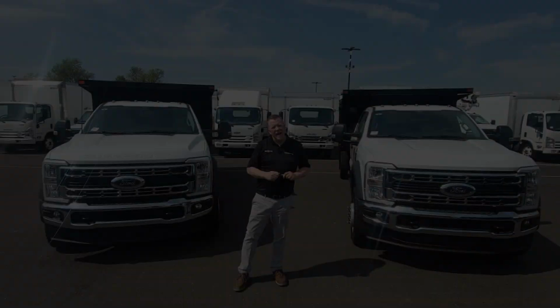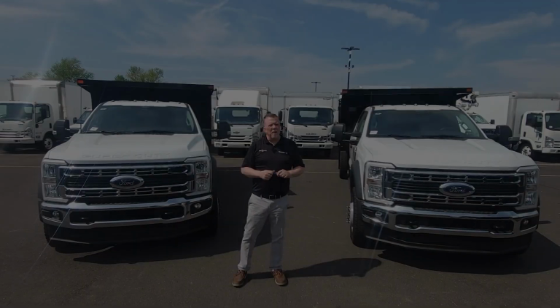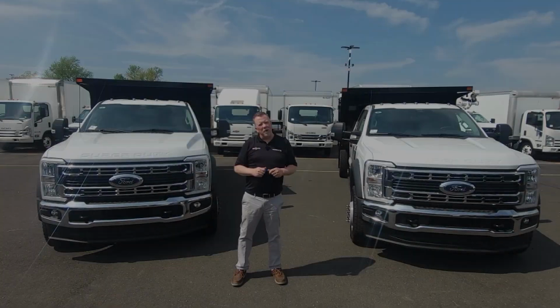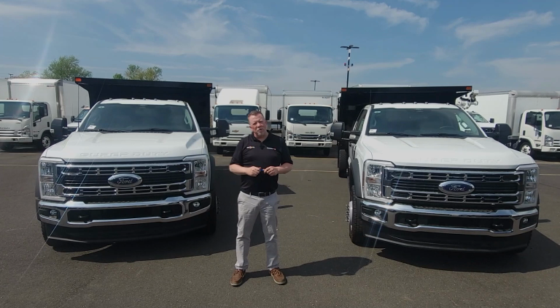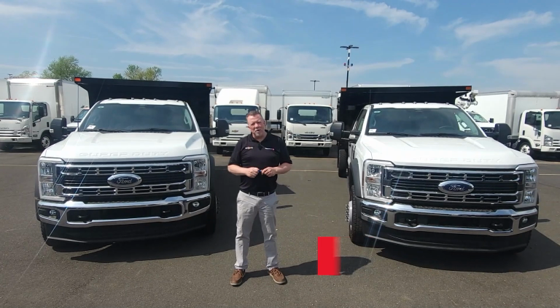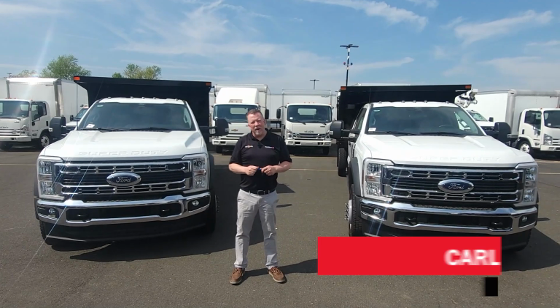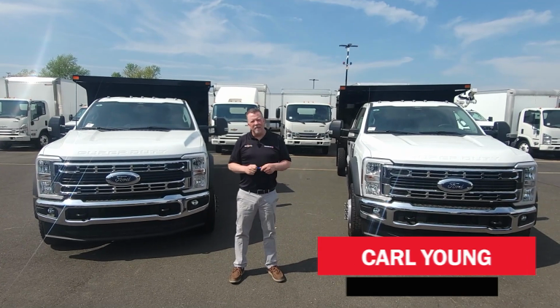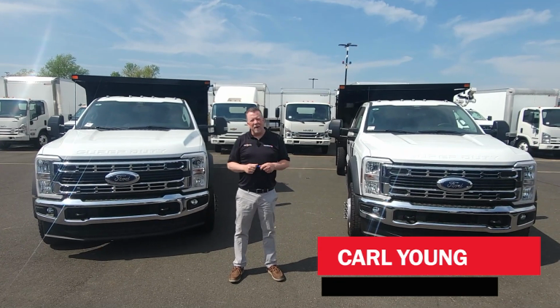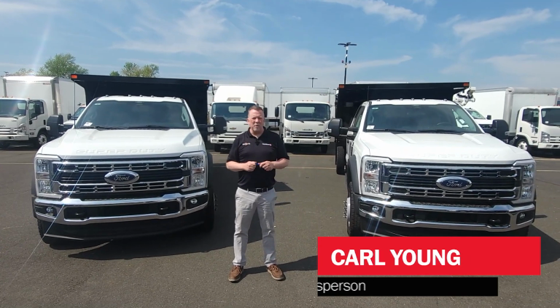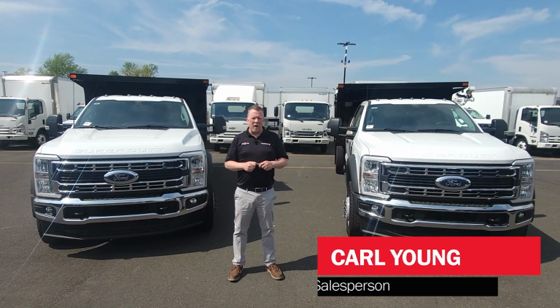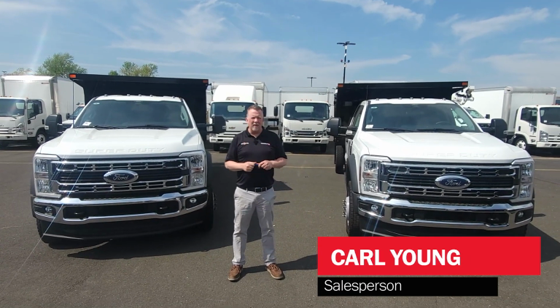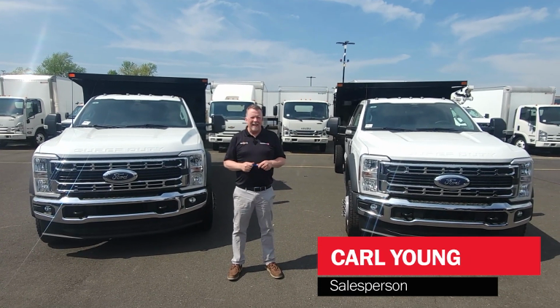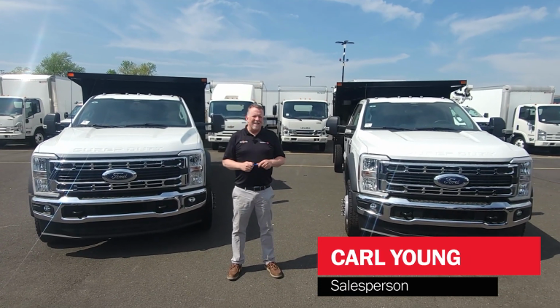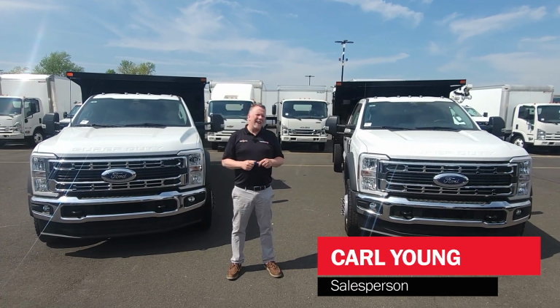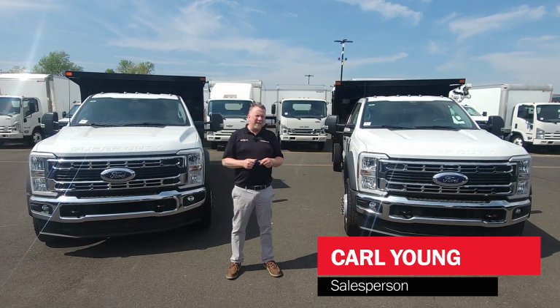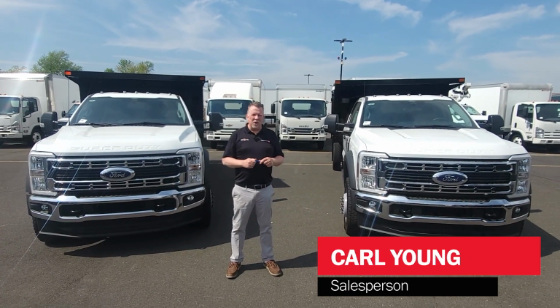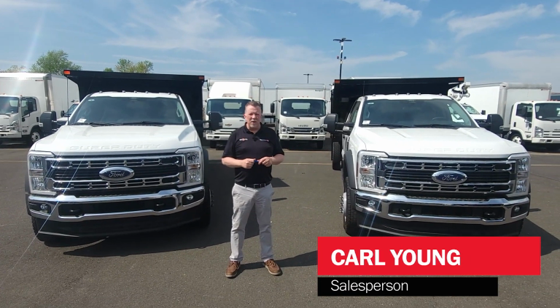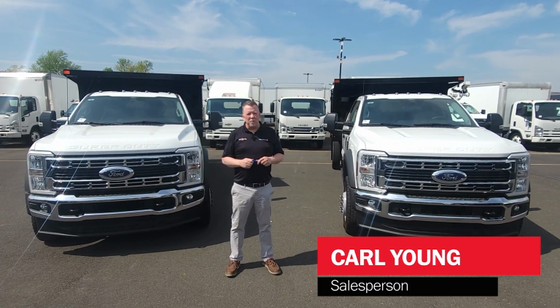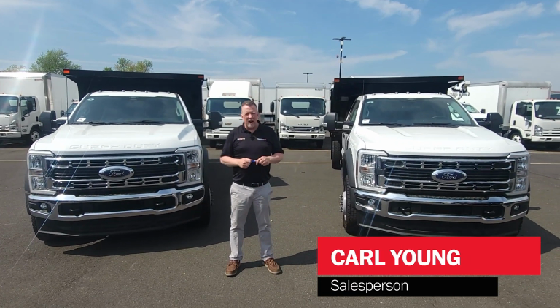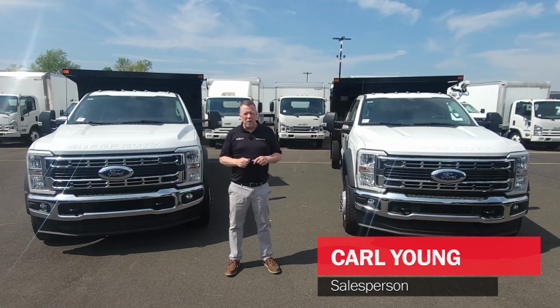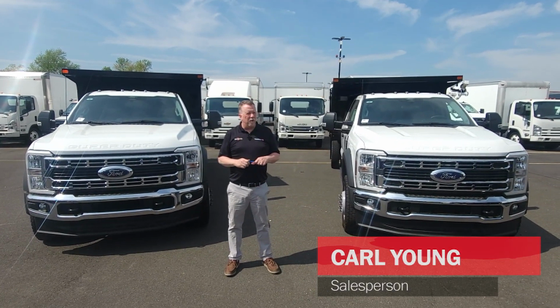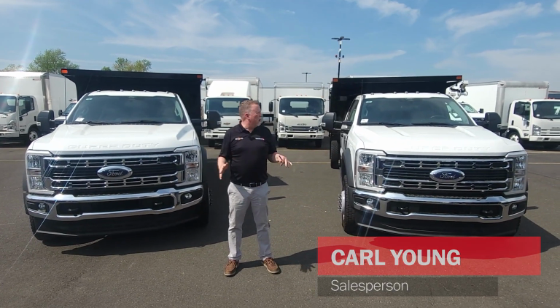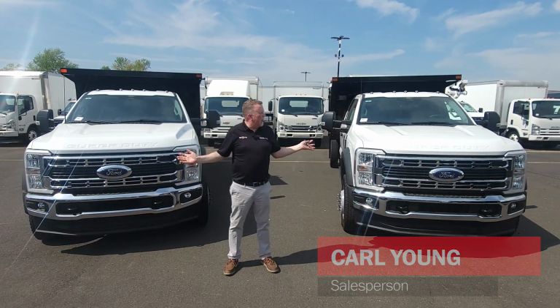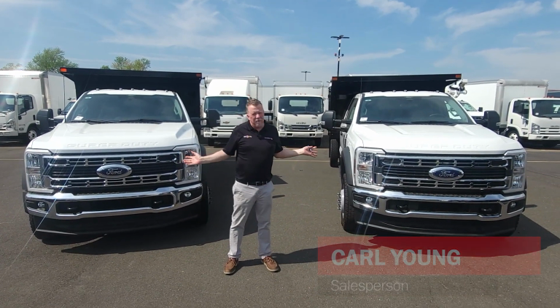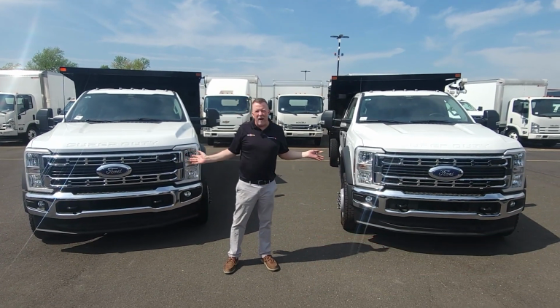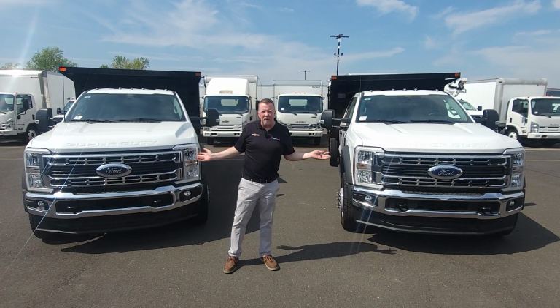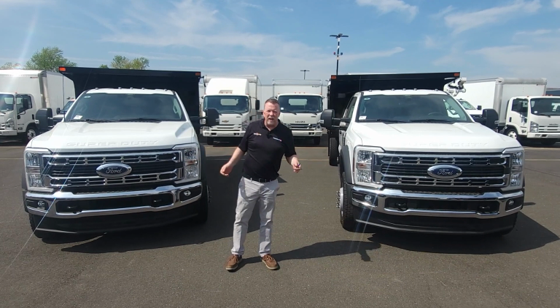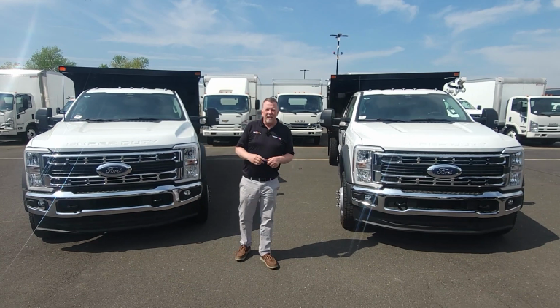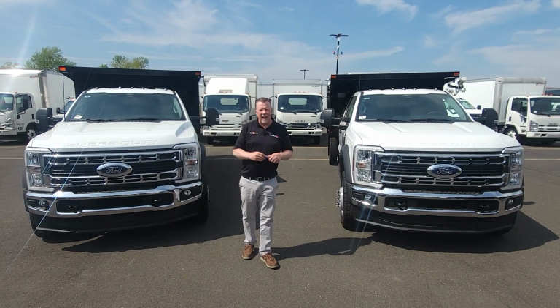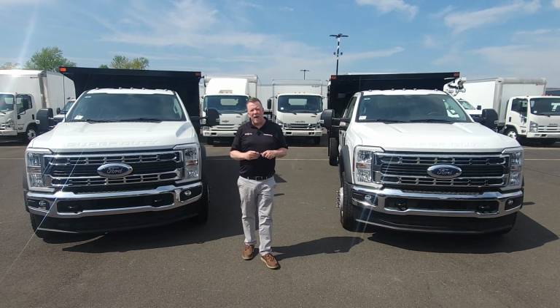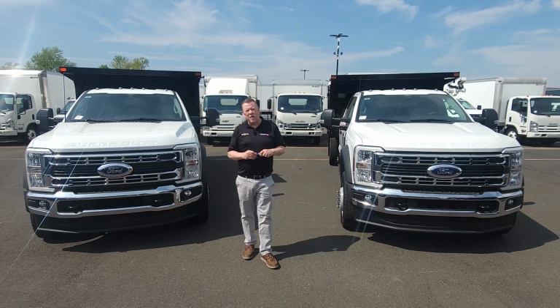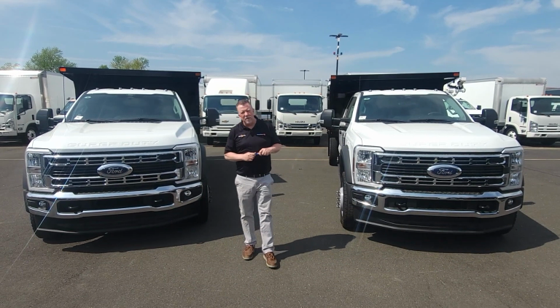Hi, welcome to Trucksmart. My name is Karl. Today I'd like to show you these brand new Ford F550 Landscape Trucks.